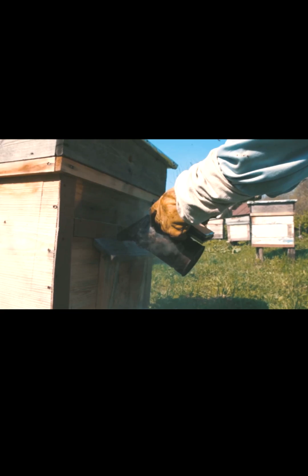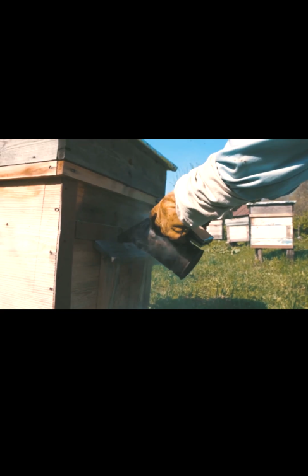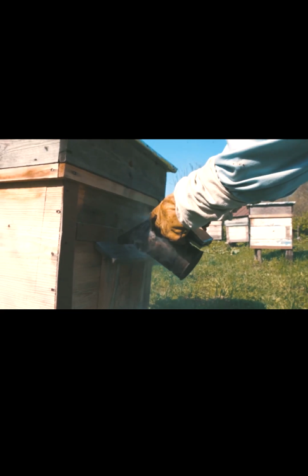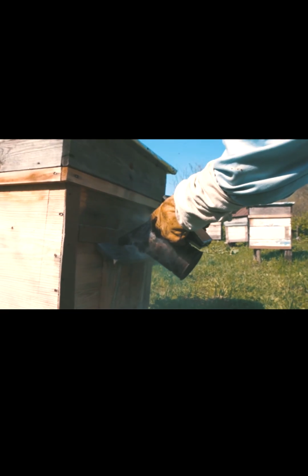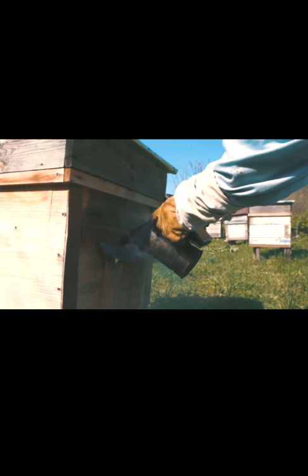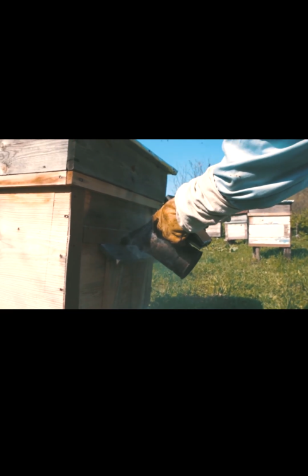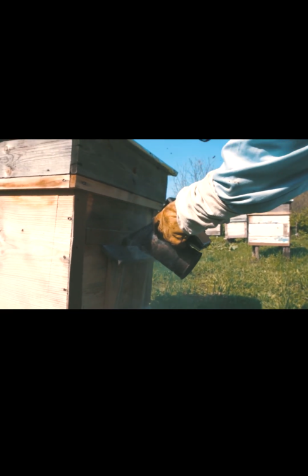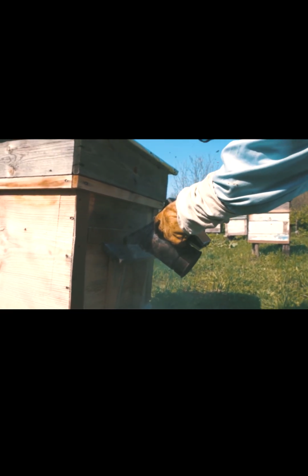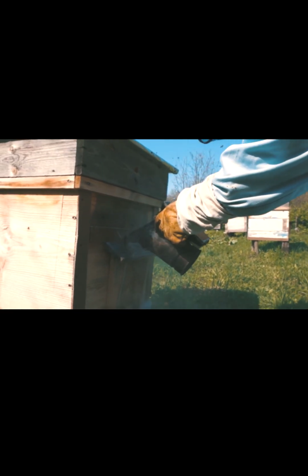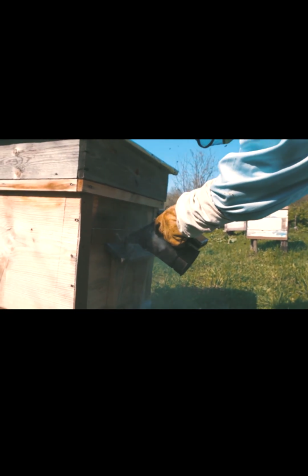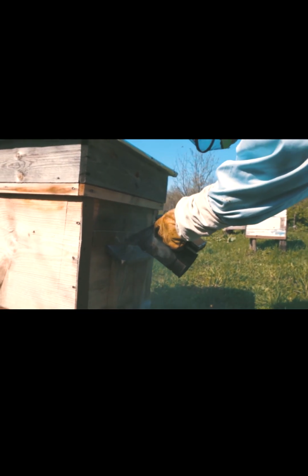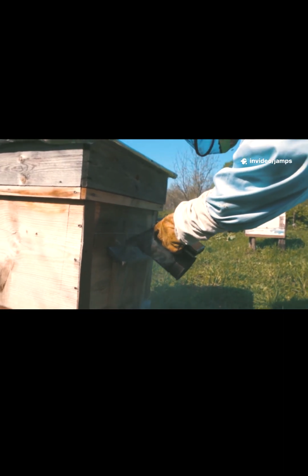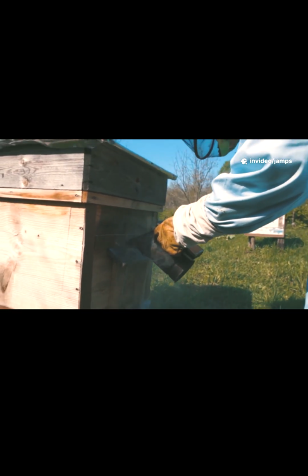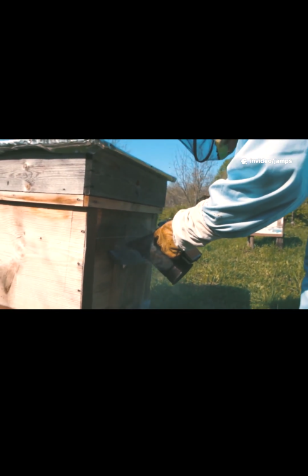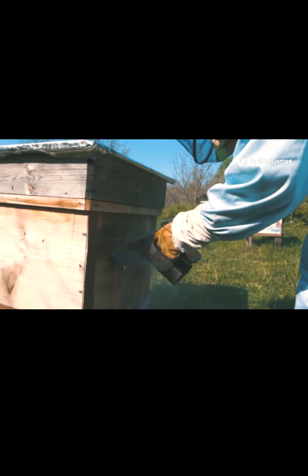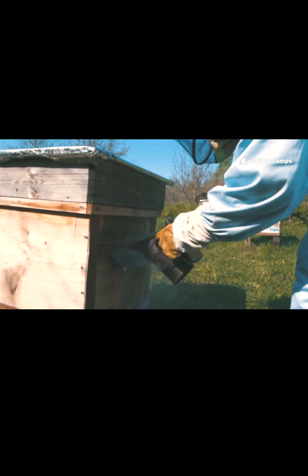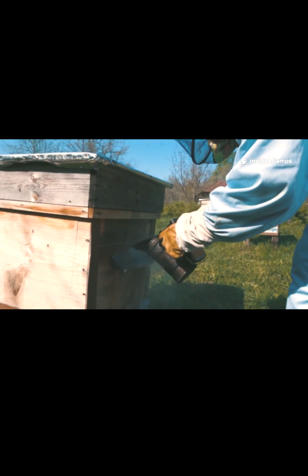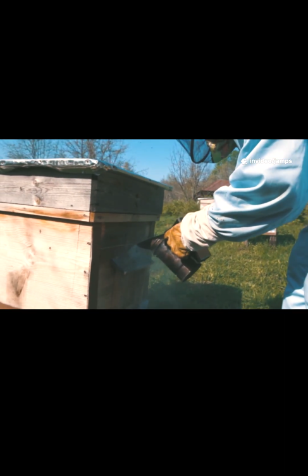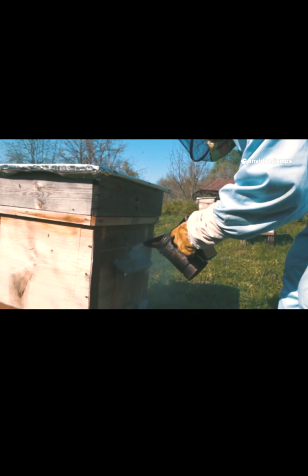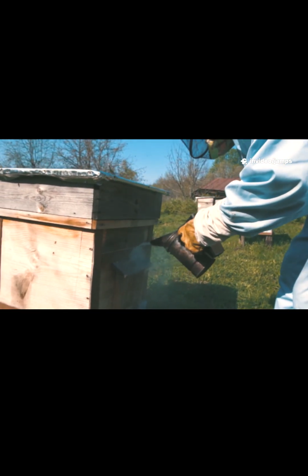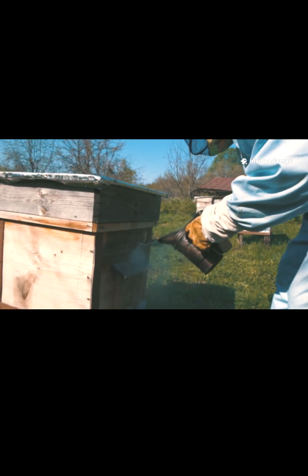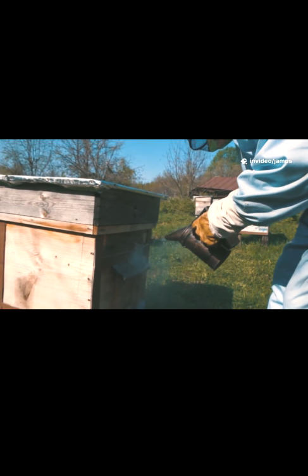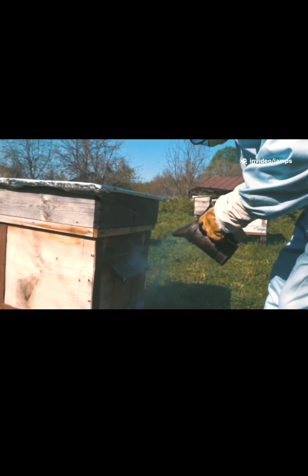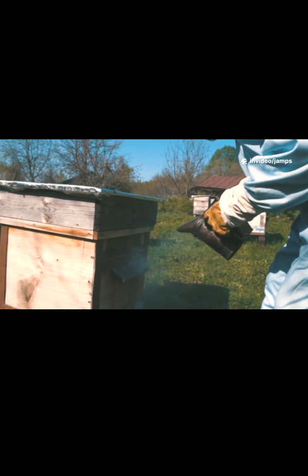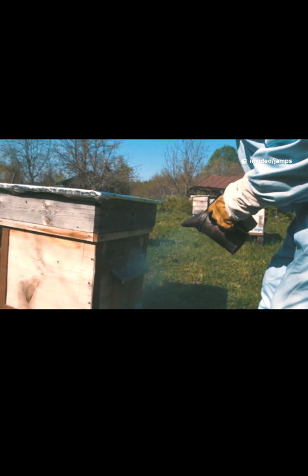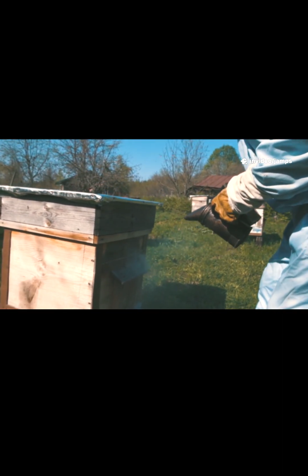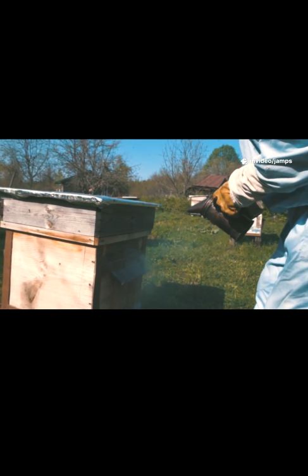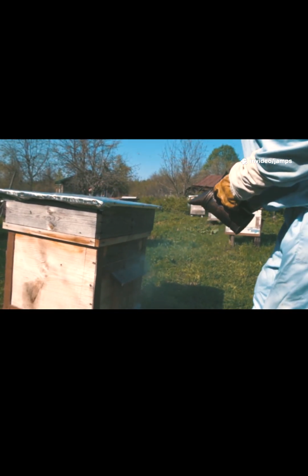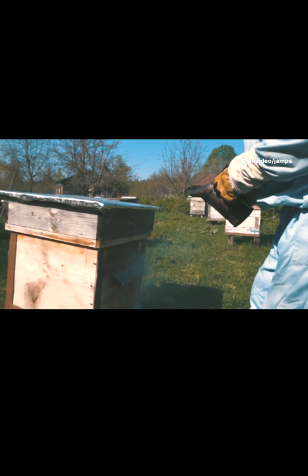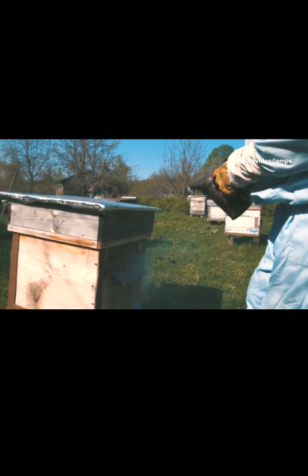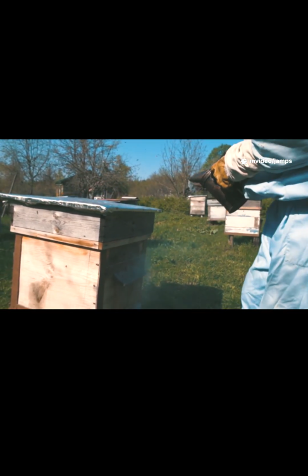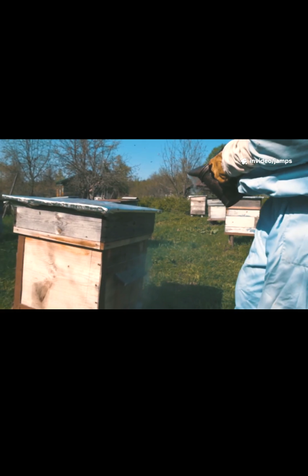Langstroth Hive, USA. The classic stackable box design. Easy to inspect, great for honey production.